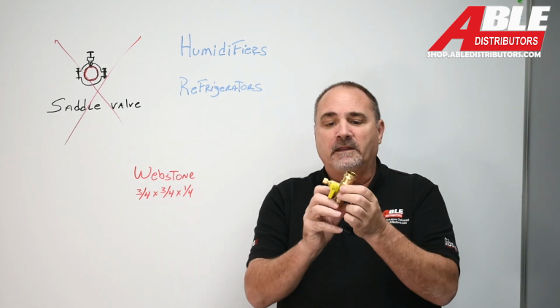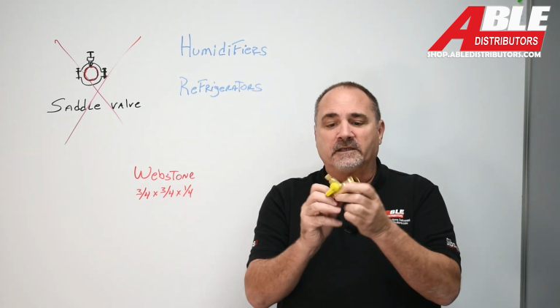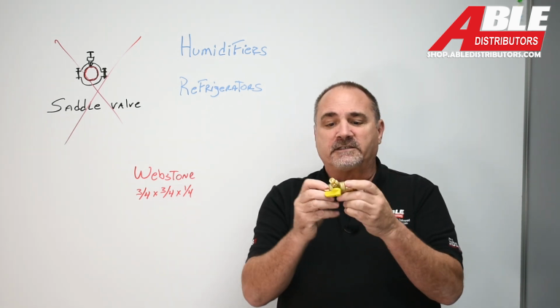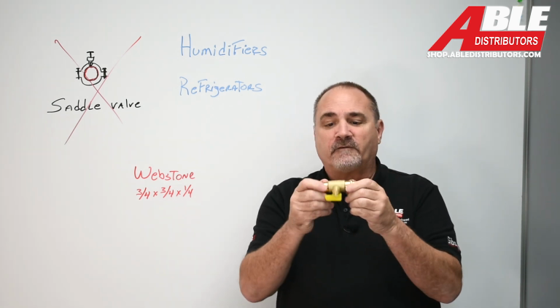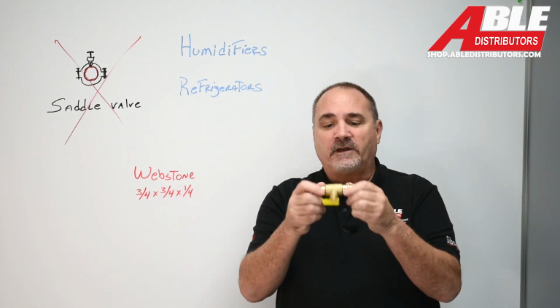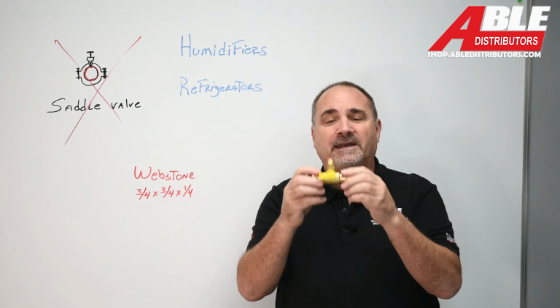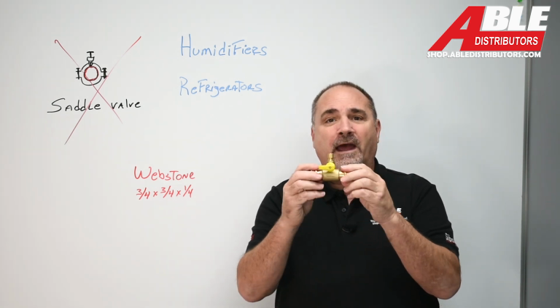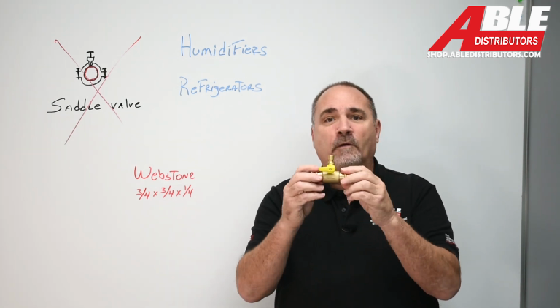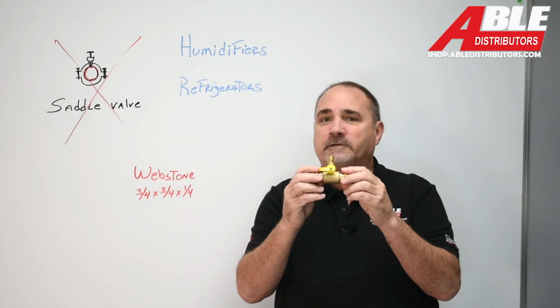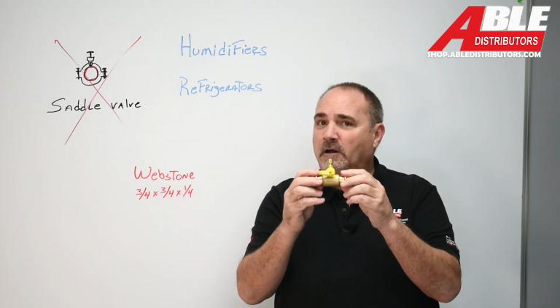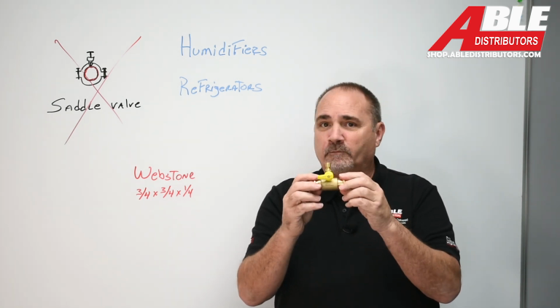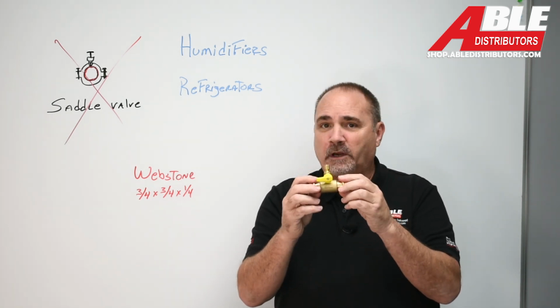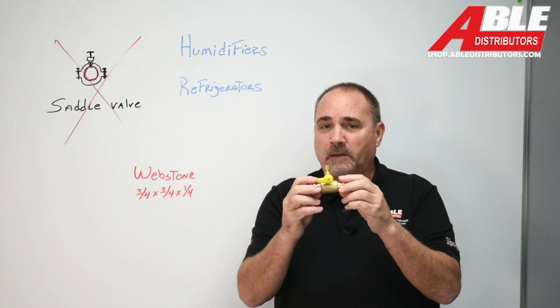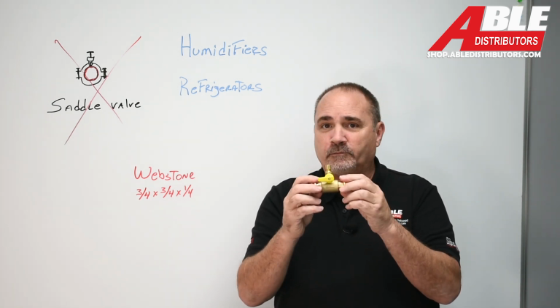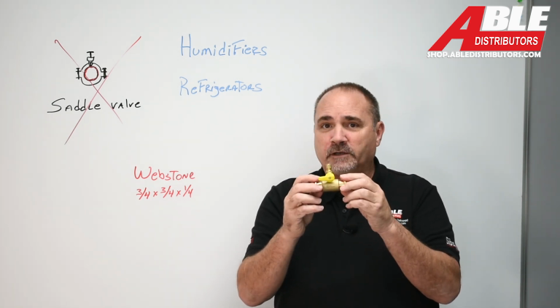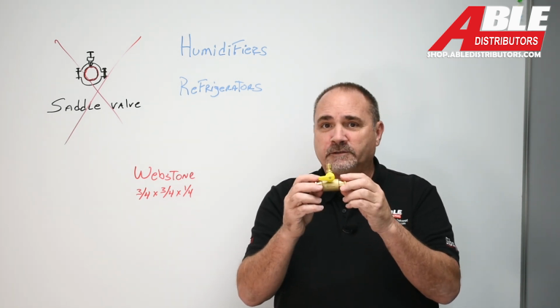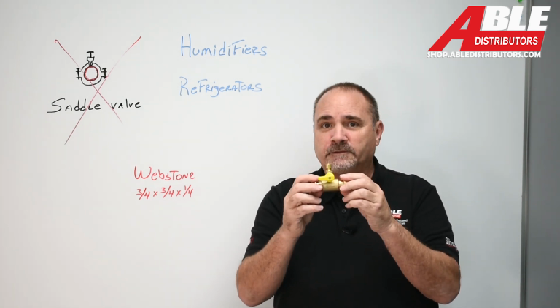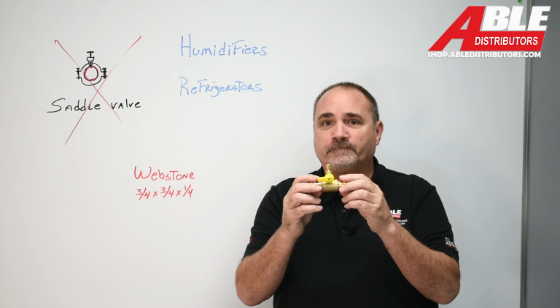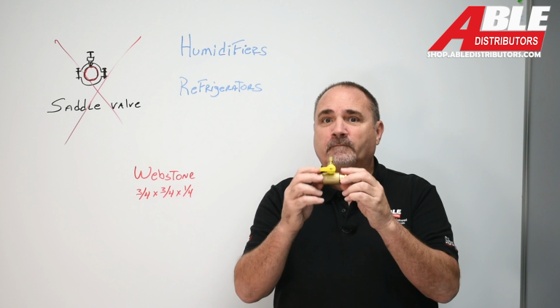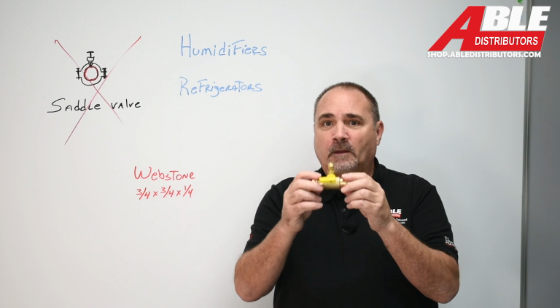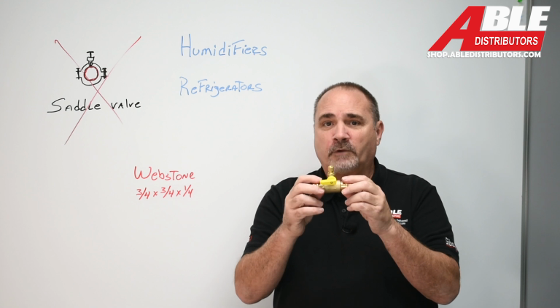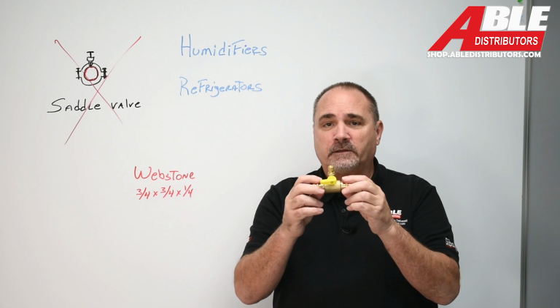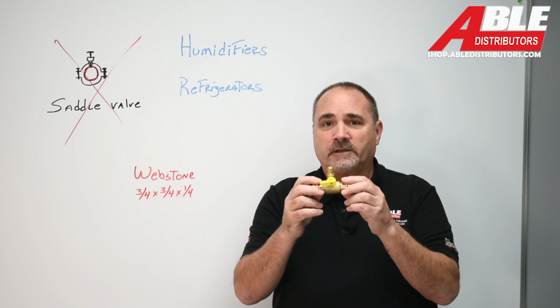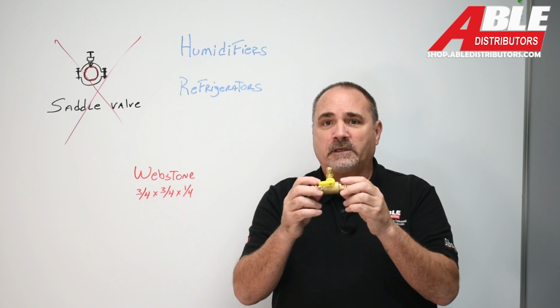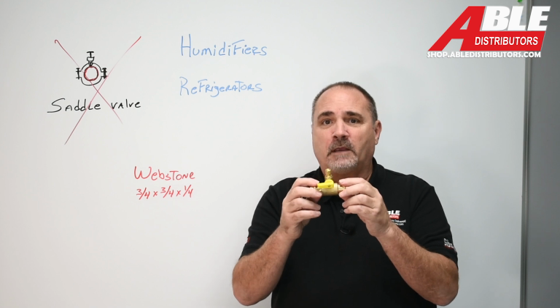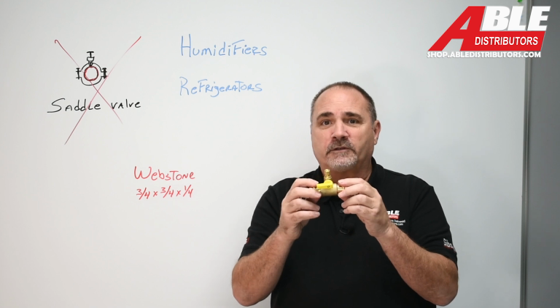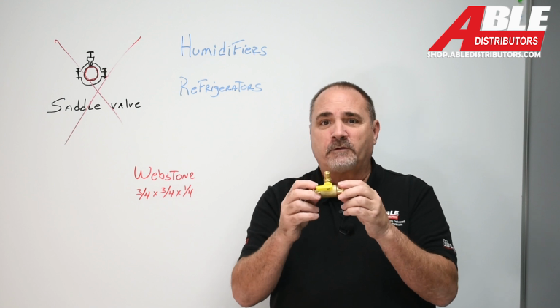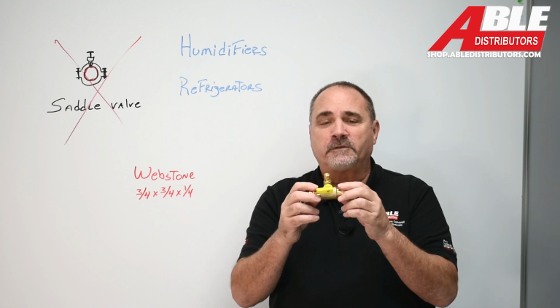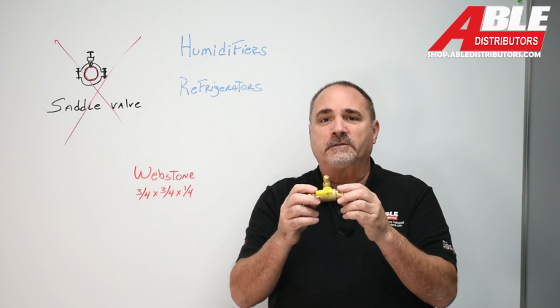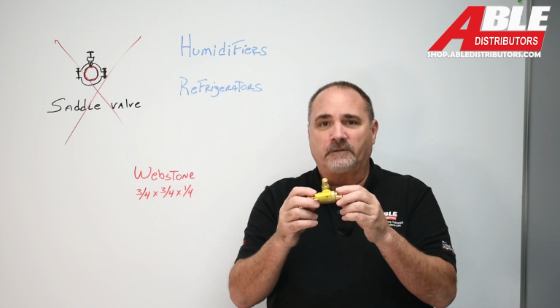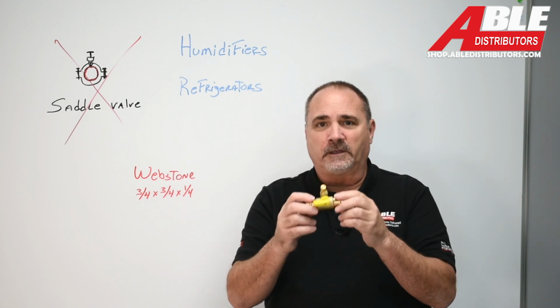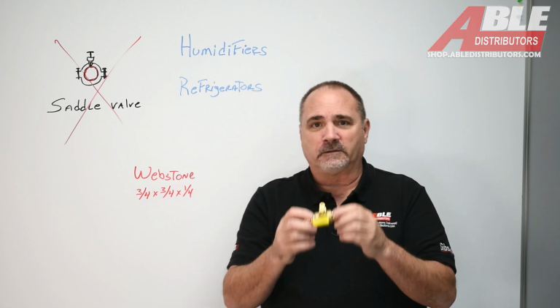This fitting is now at all Able branches. Brian Dulesky, Able Distributors. Thank you.